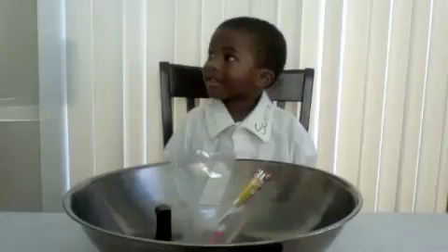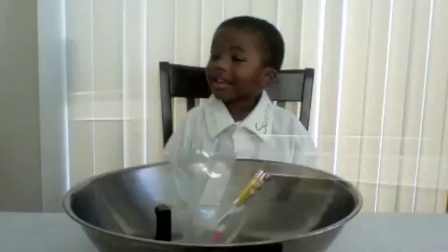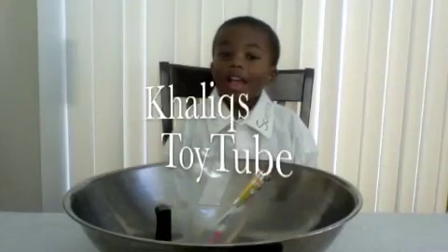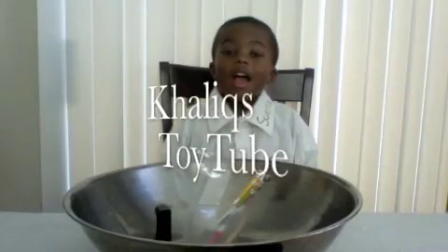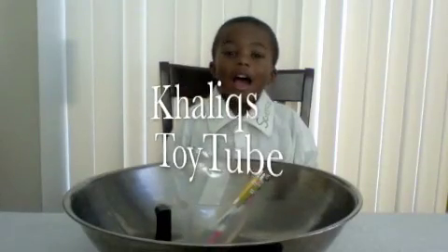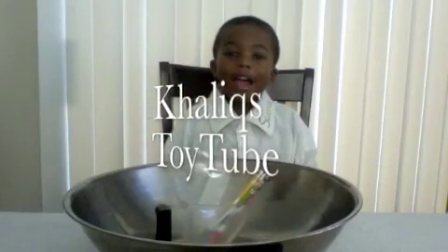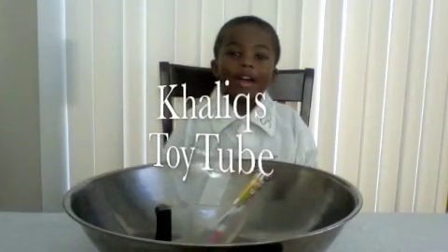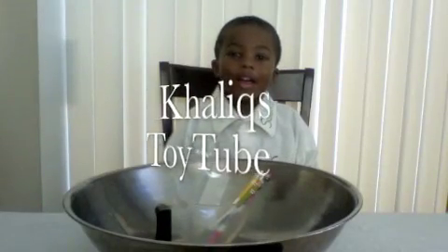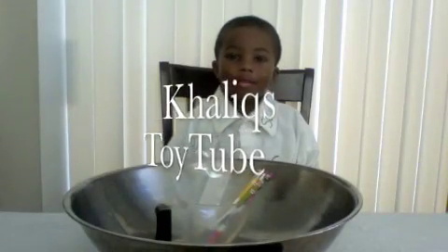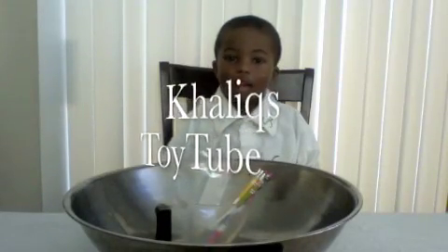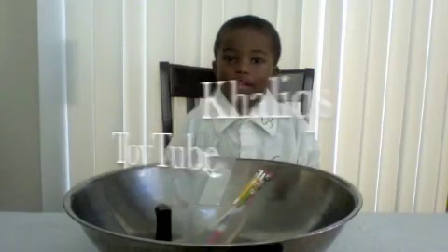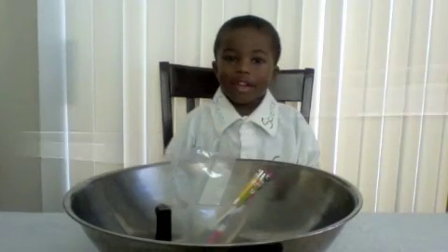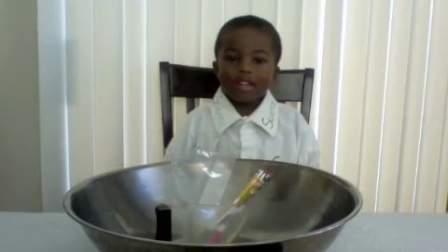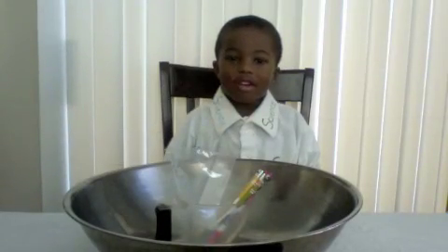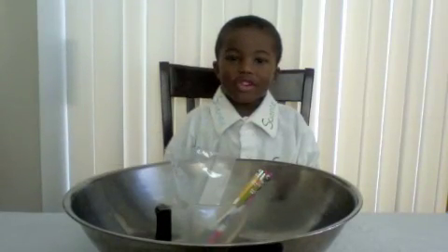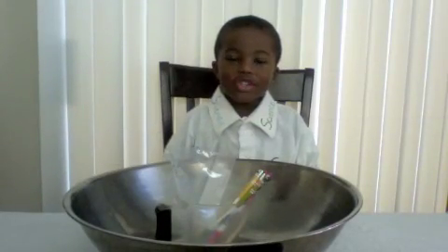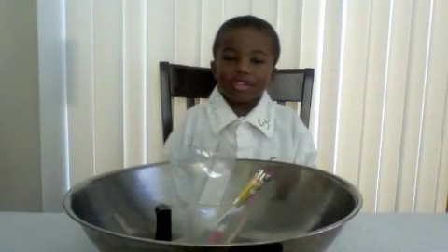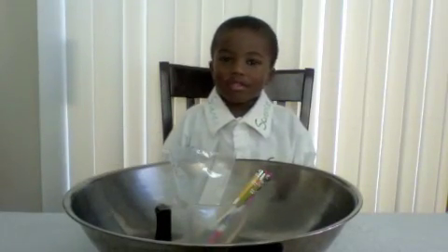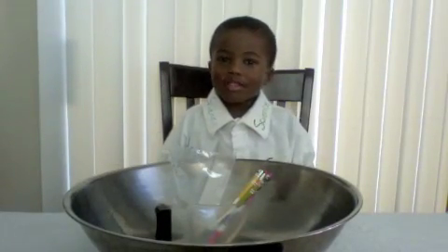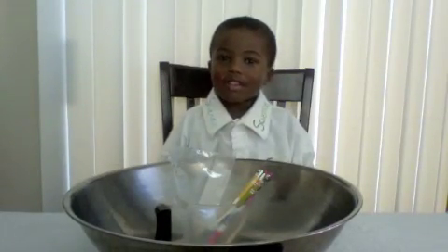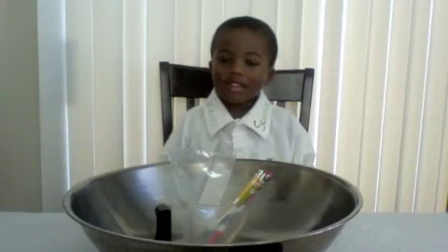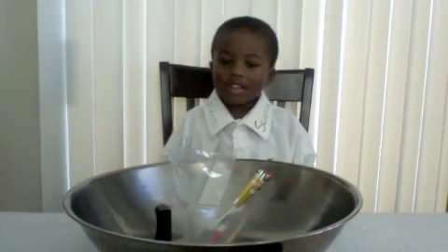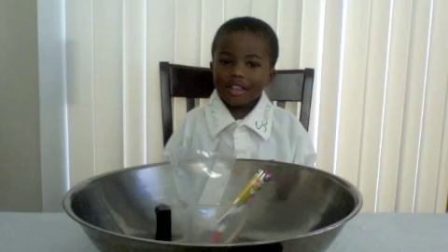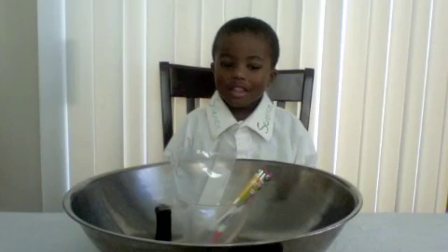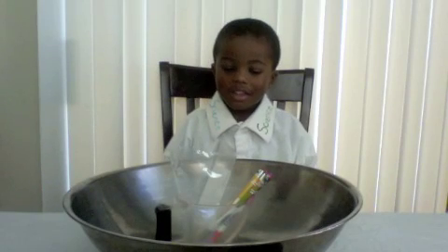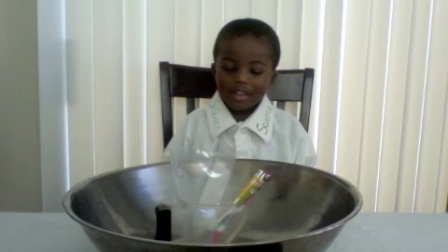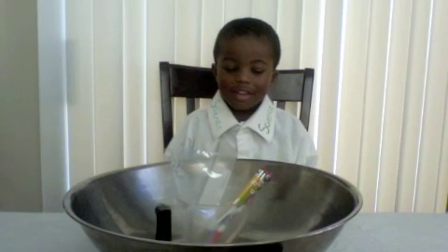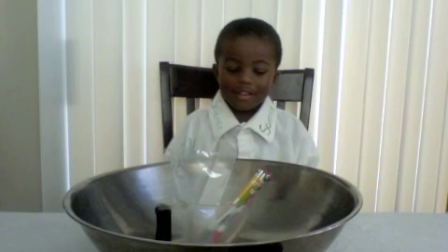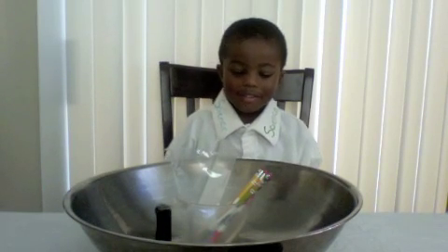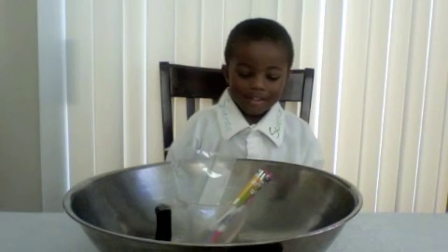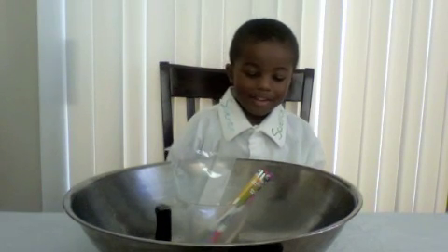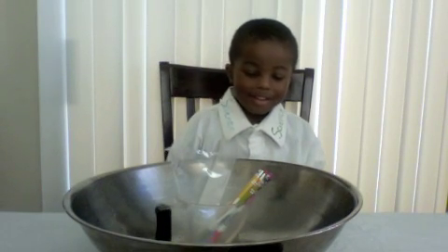Hi, welcome to Kaleek Dory 2. Hey Kaleek, what science experiment are we doing today?